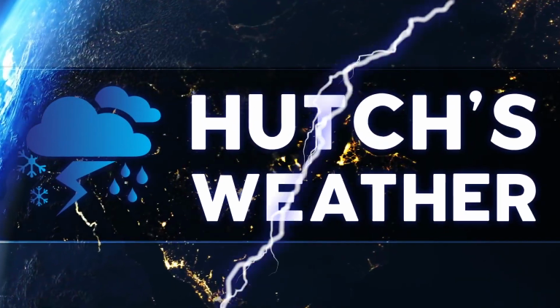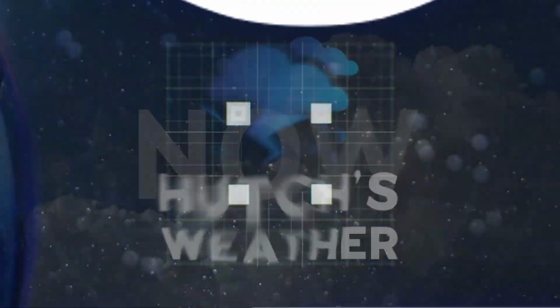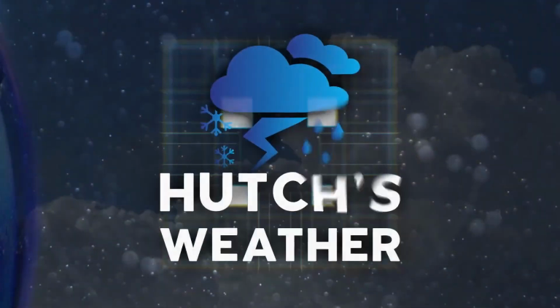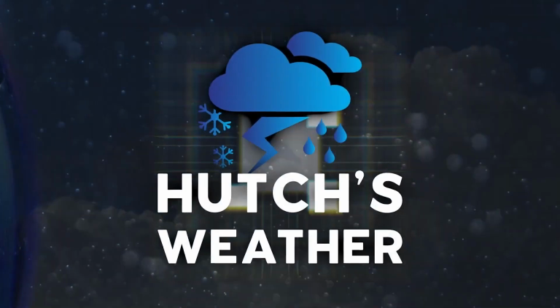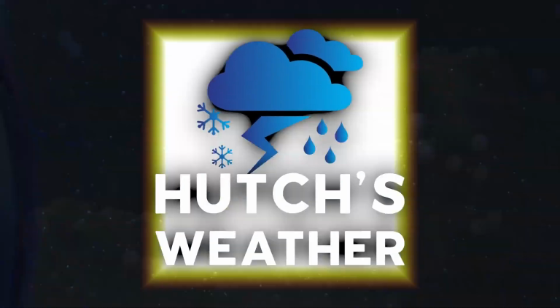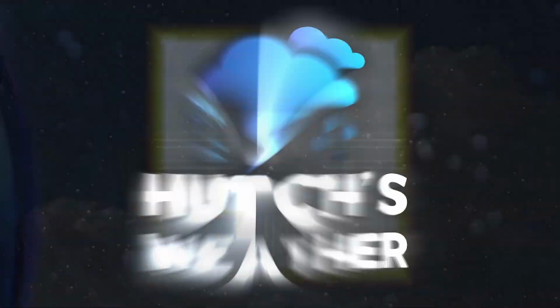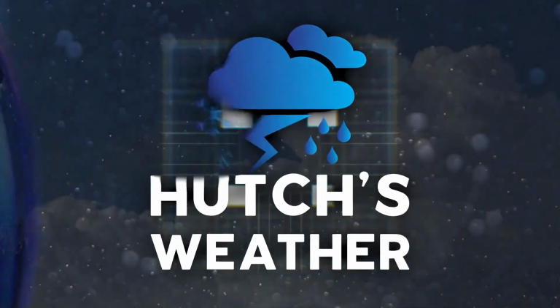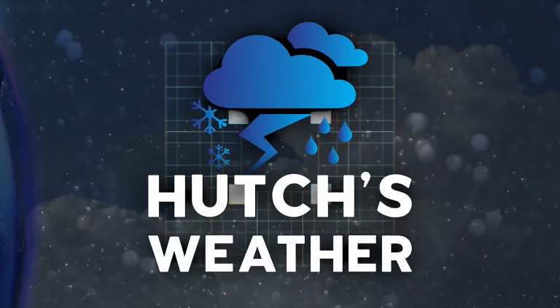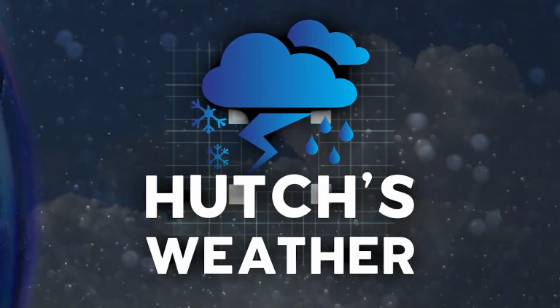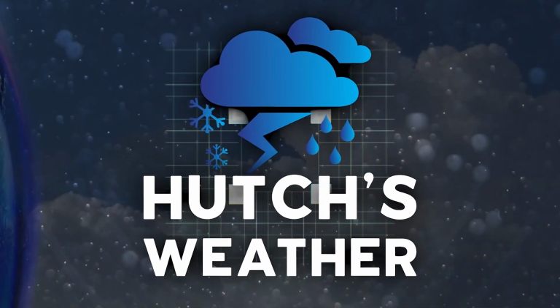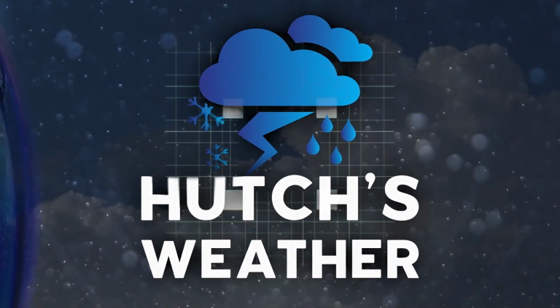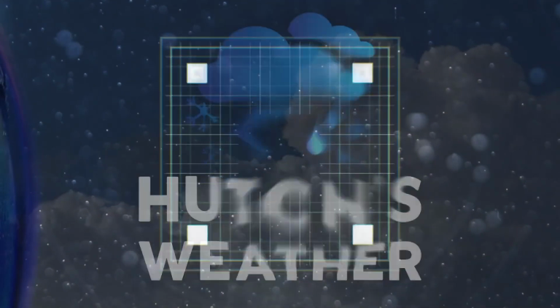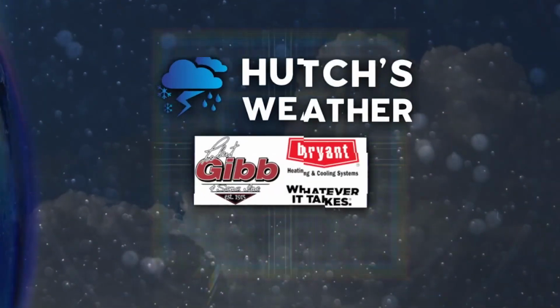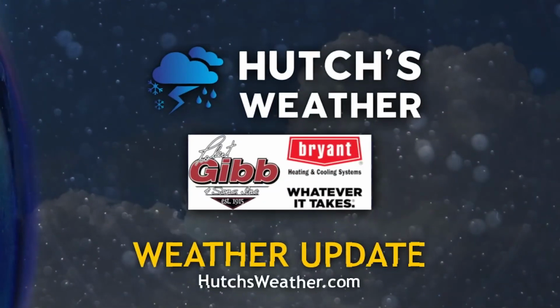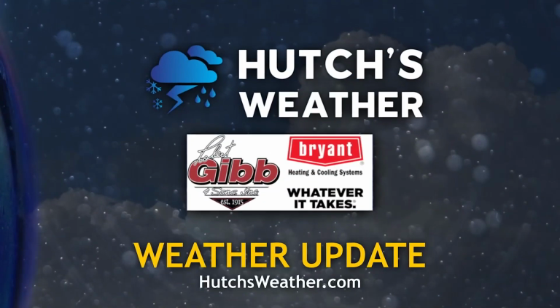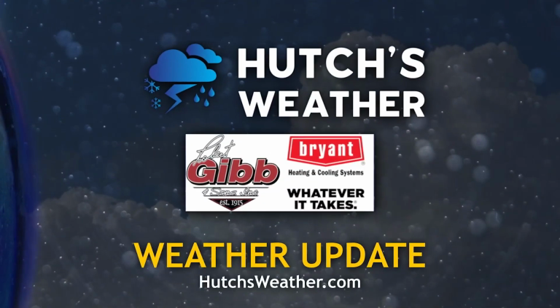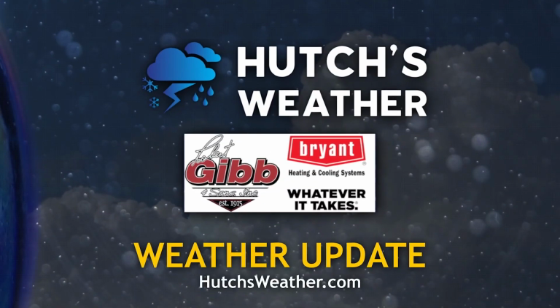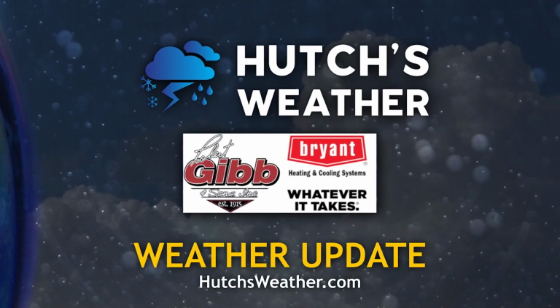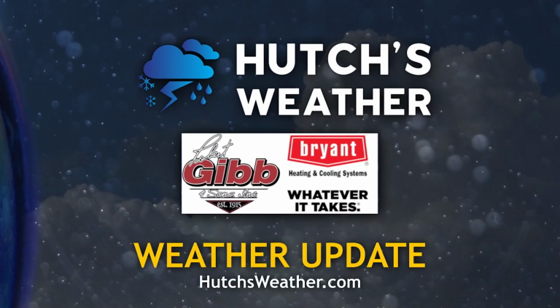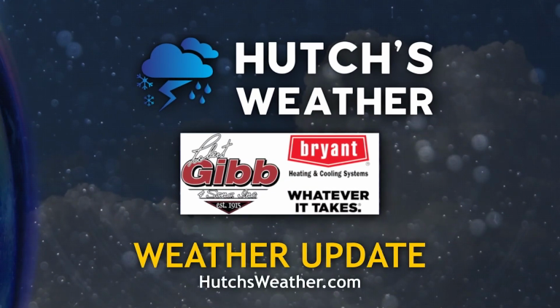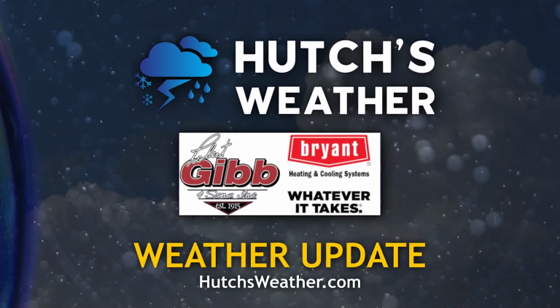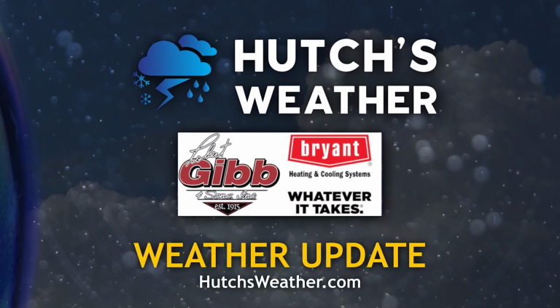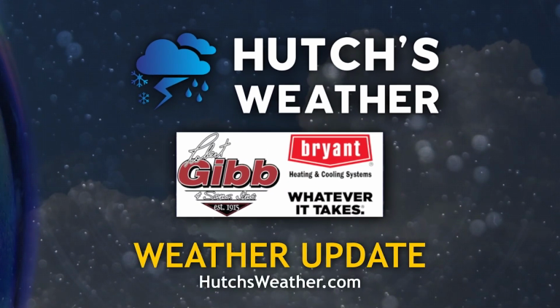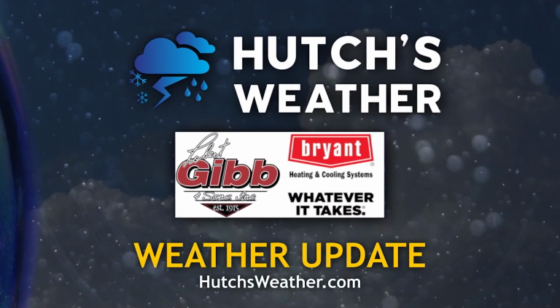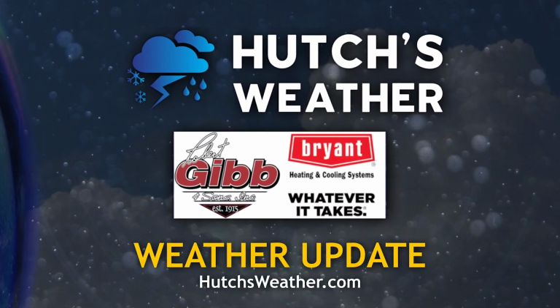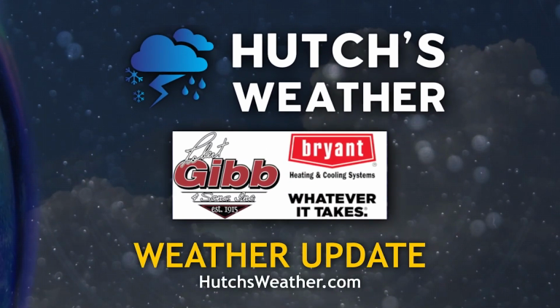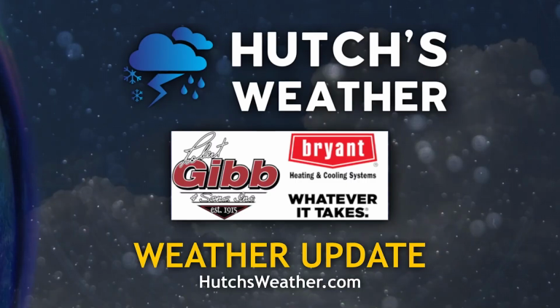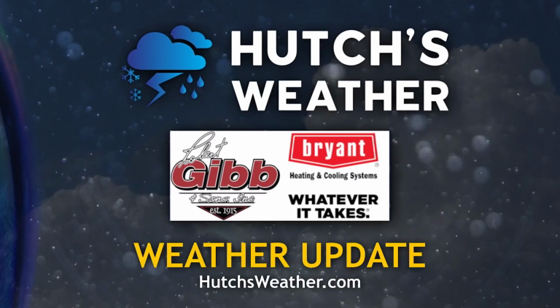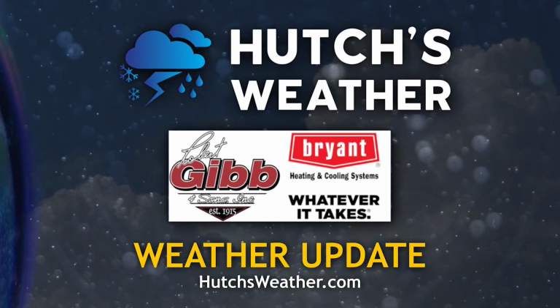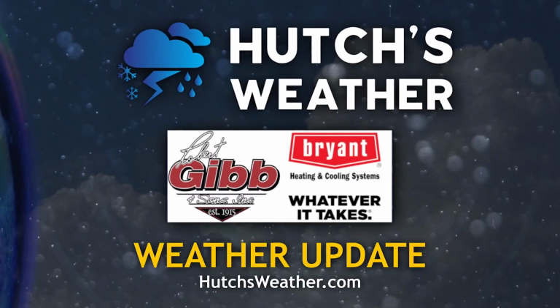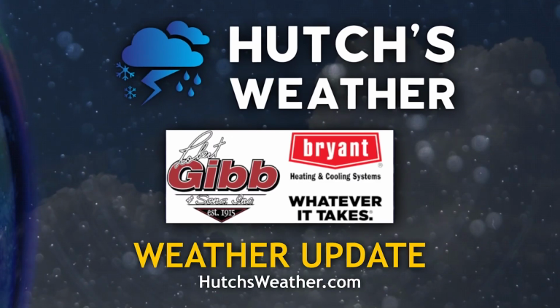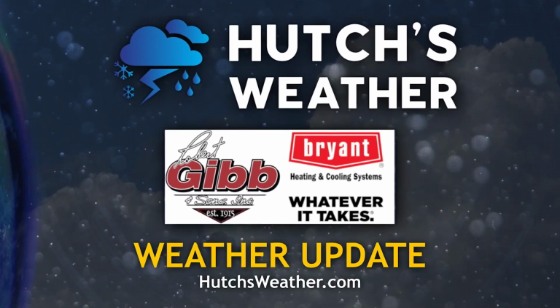A Hutch's Weather update with Chief Meteorologist Hutch Johnson, brought to you by Robert Gibb and Sons.